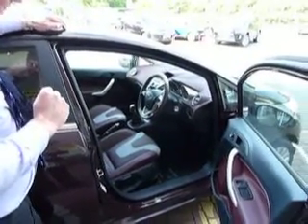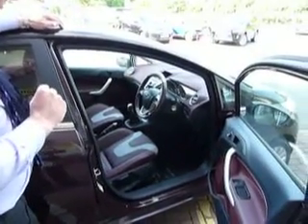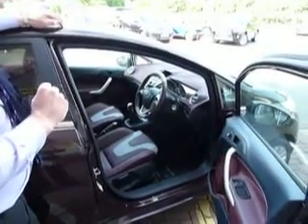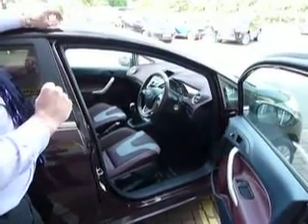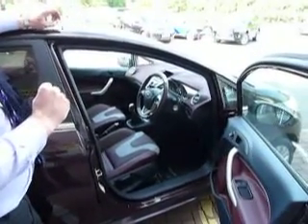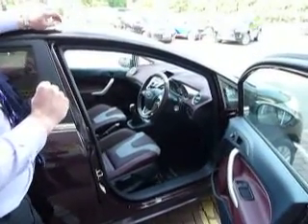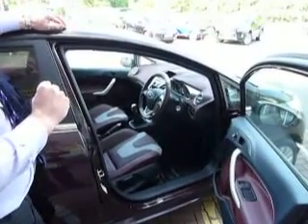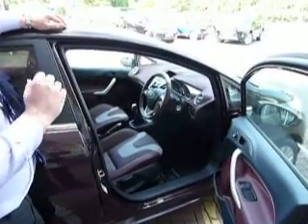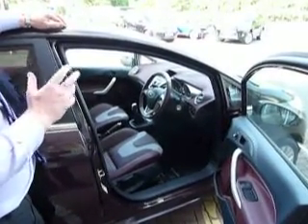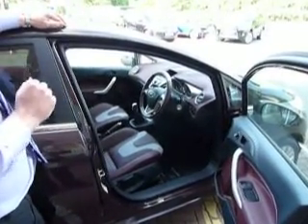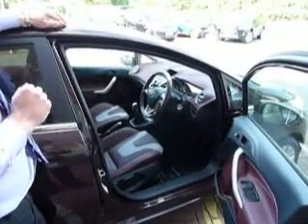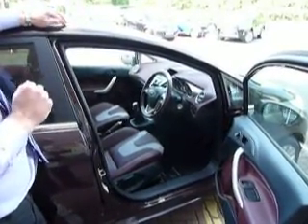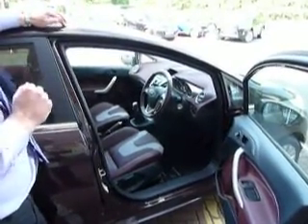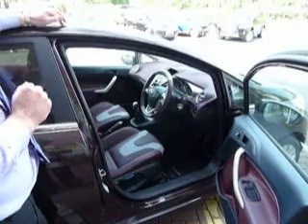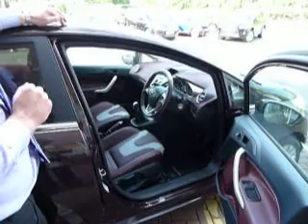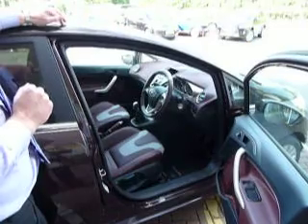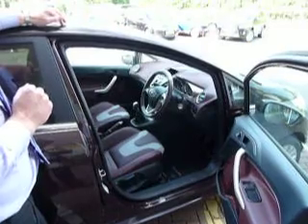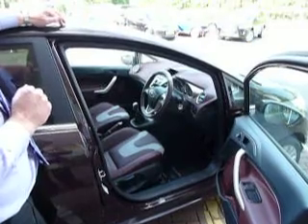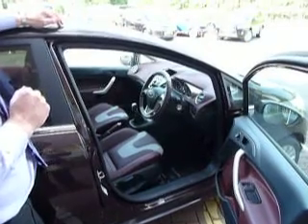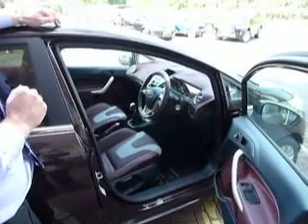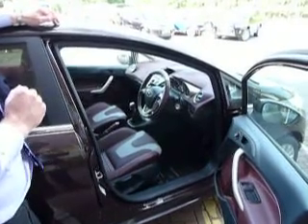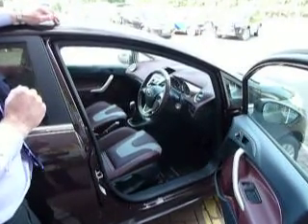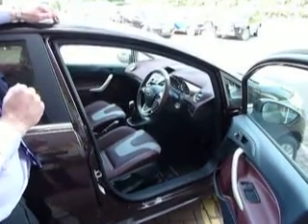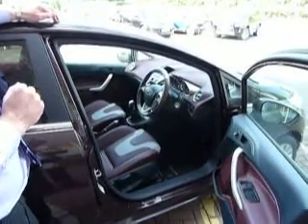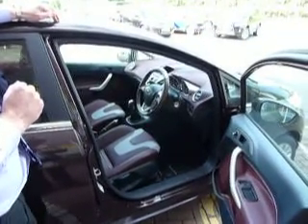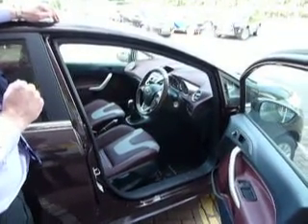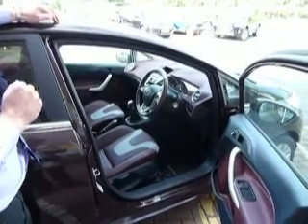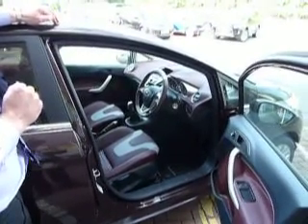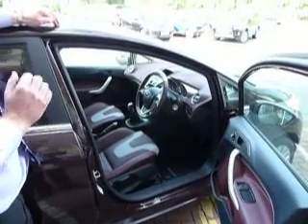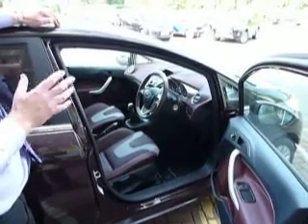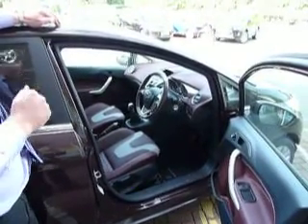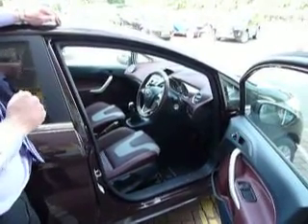The car's only covered just under 6,000 miles. One owner from new, and it's very well cared for.